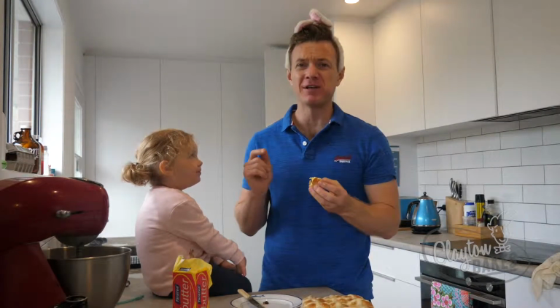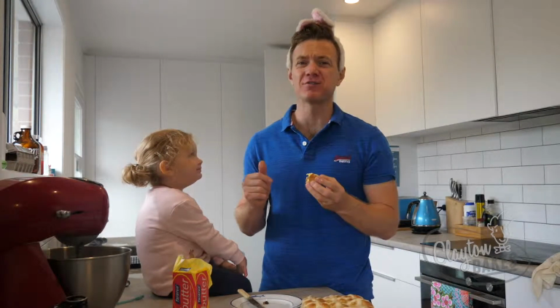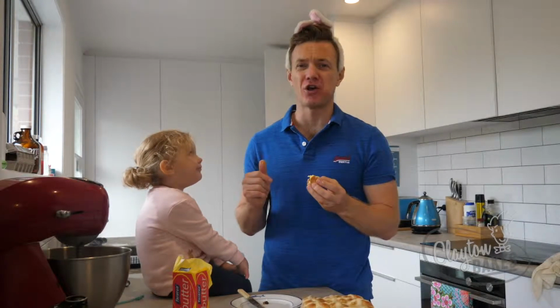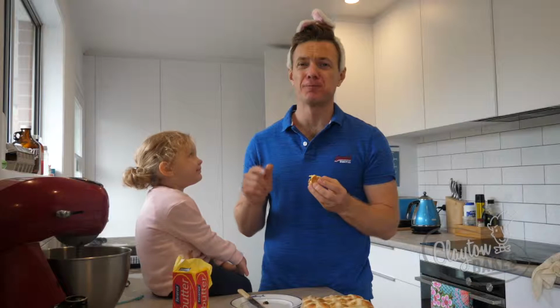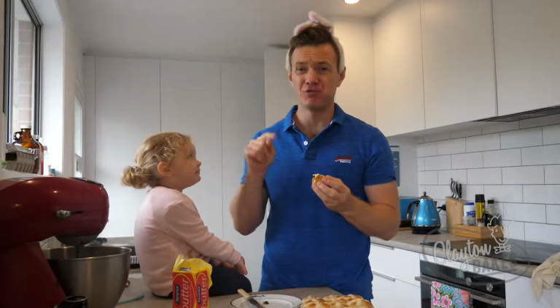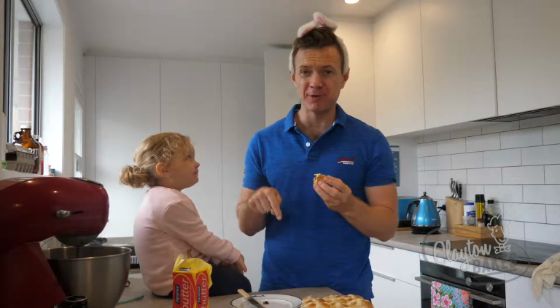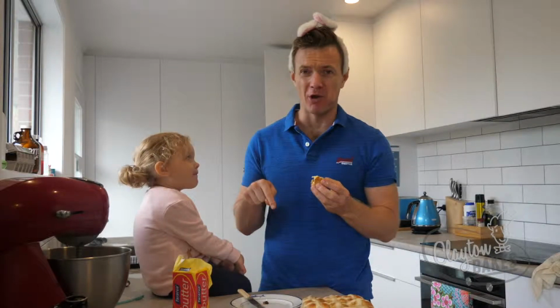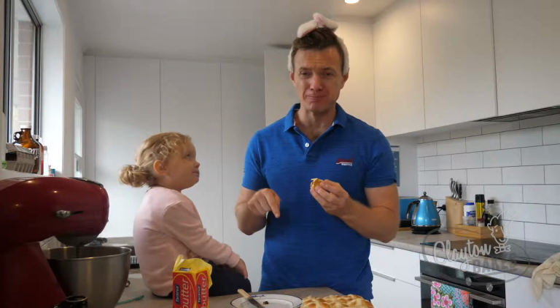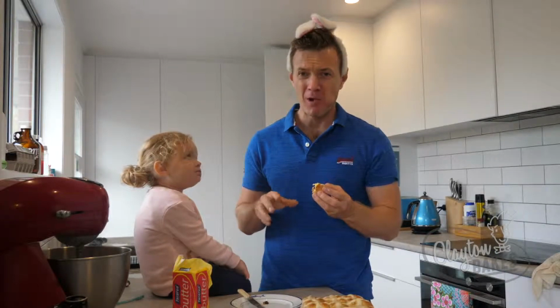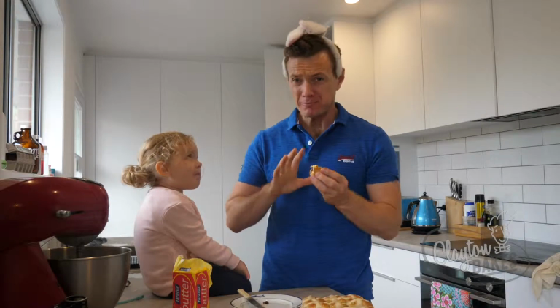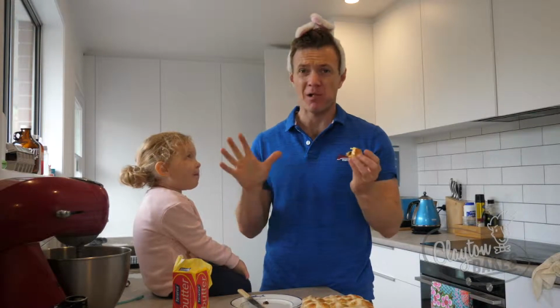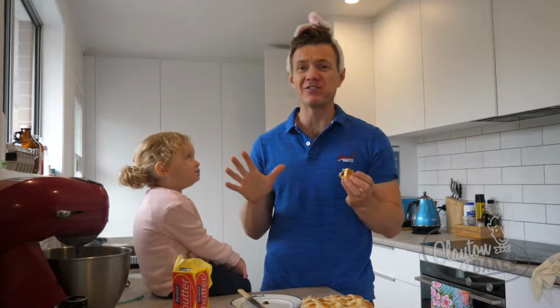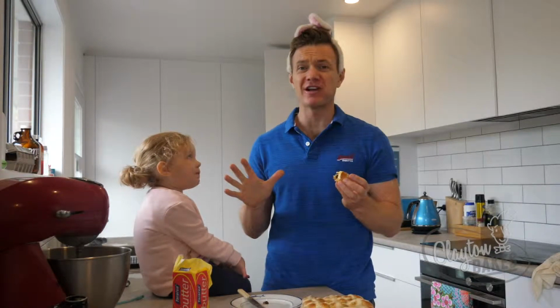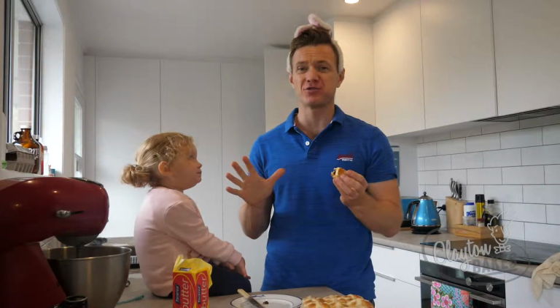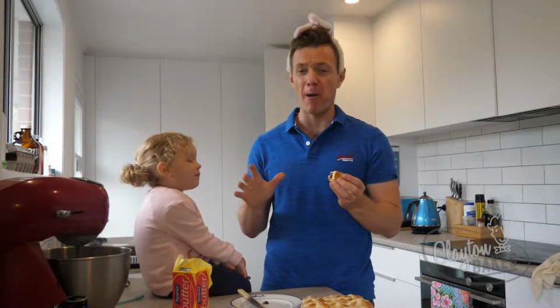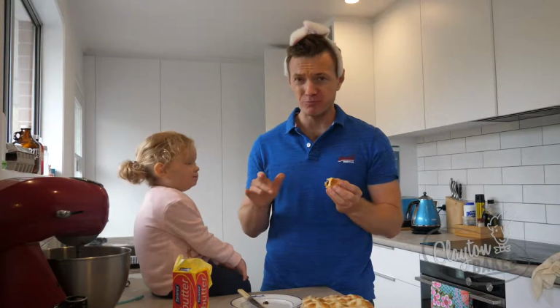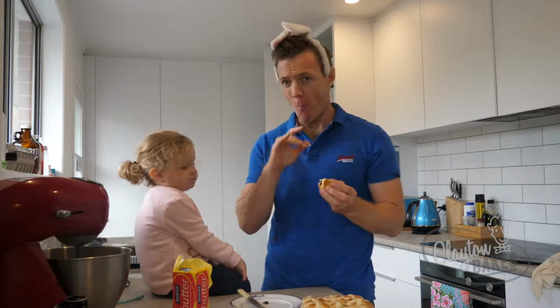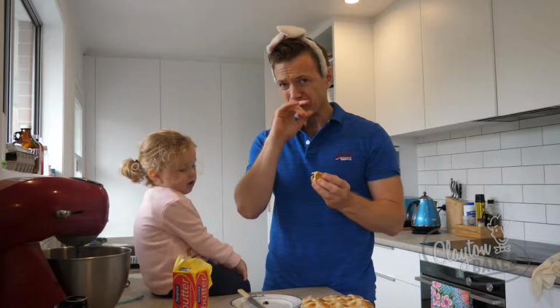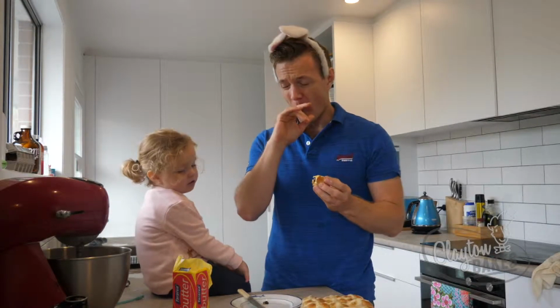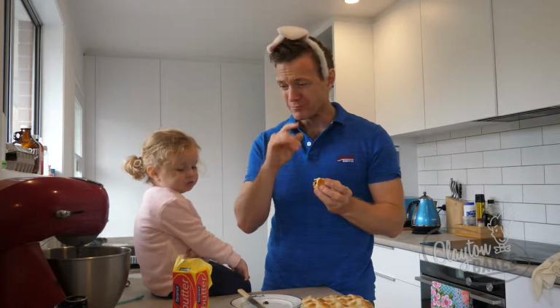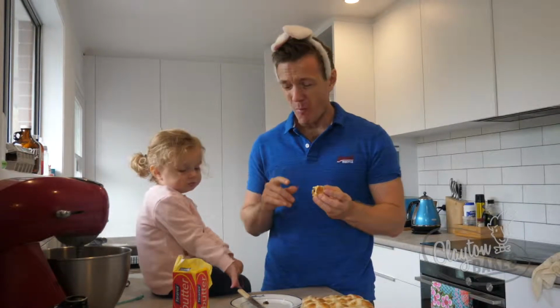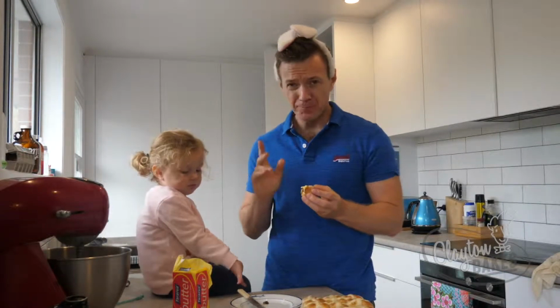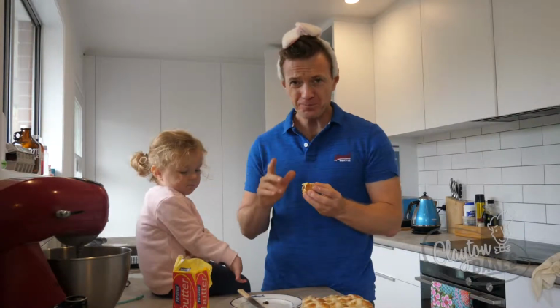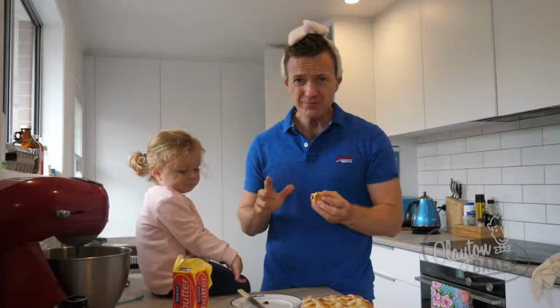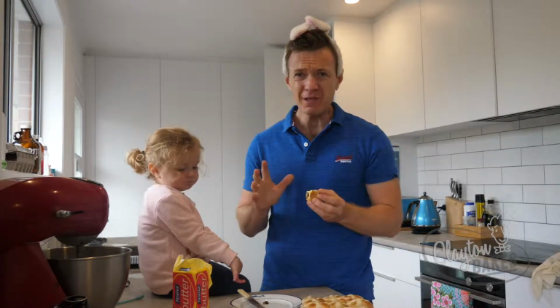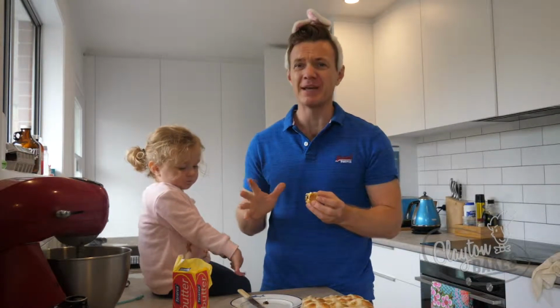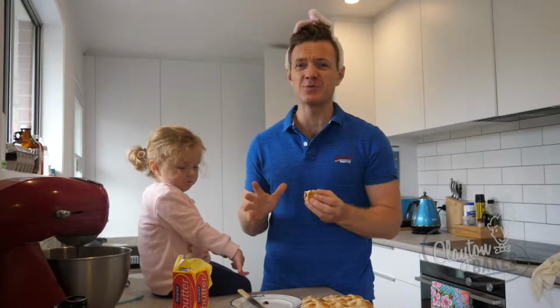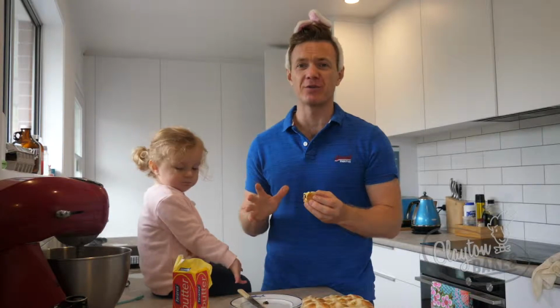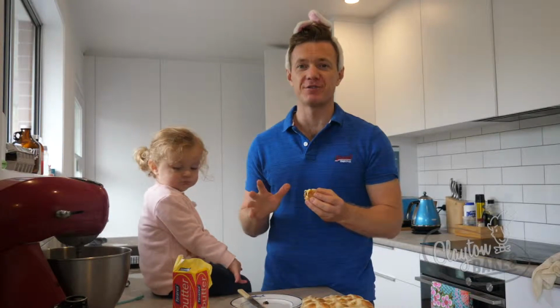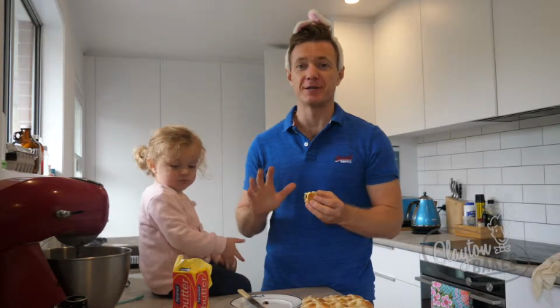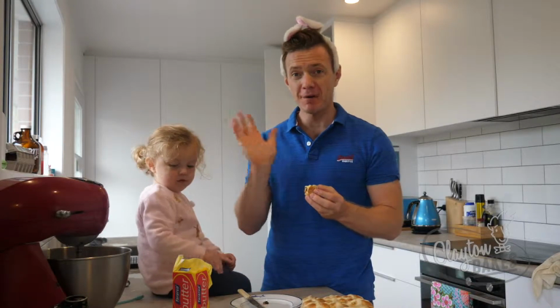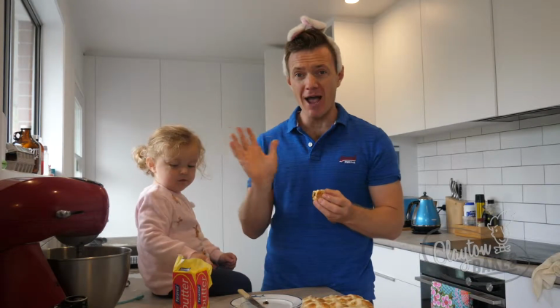So good — I love hot cross buns. Please give this a go, the recipe is below. Please like and subscribe. Next week, another recipe. Bye!